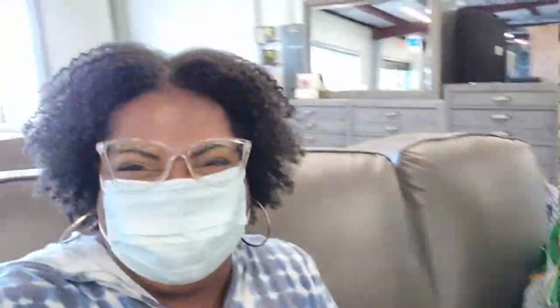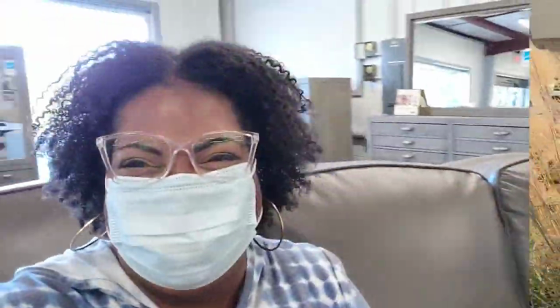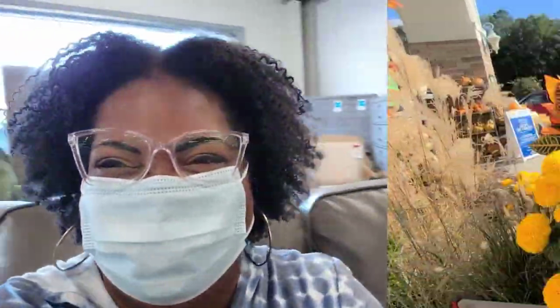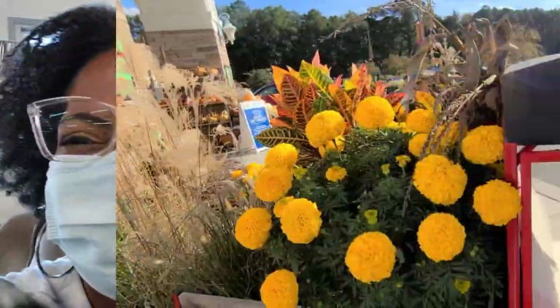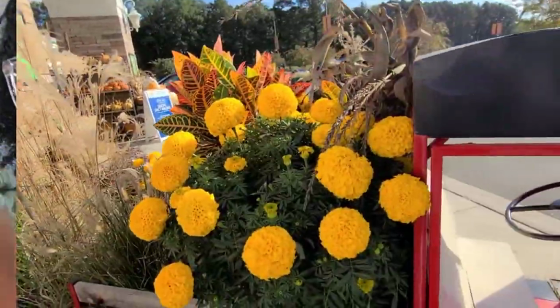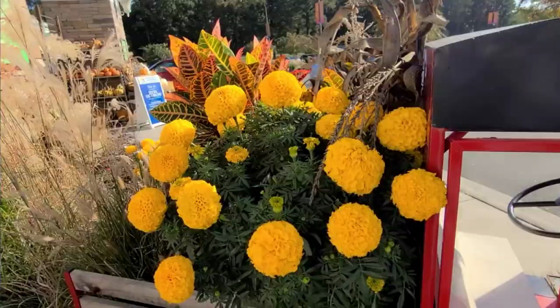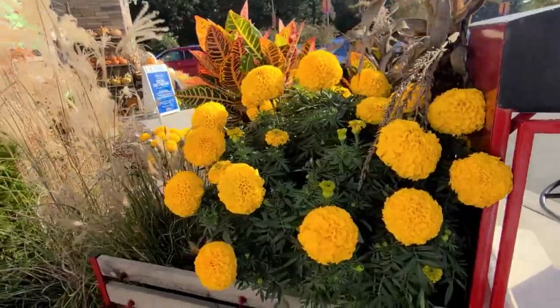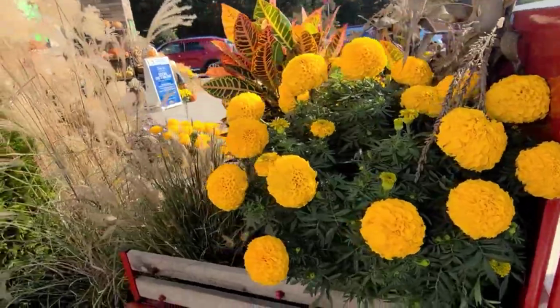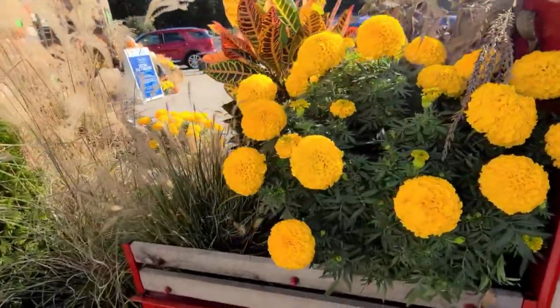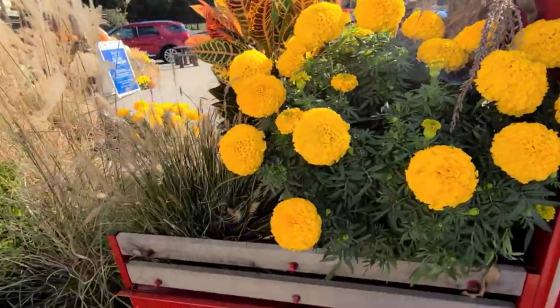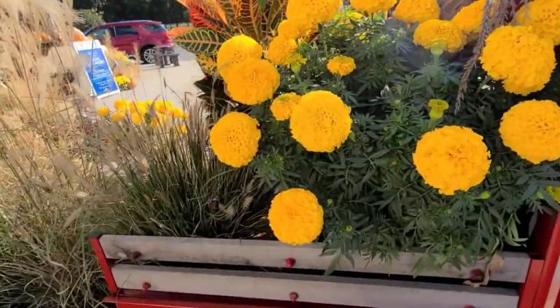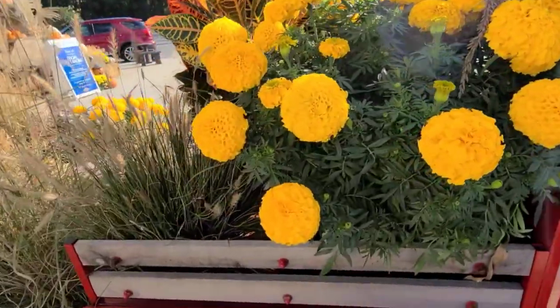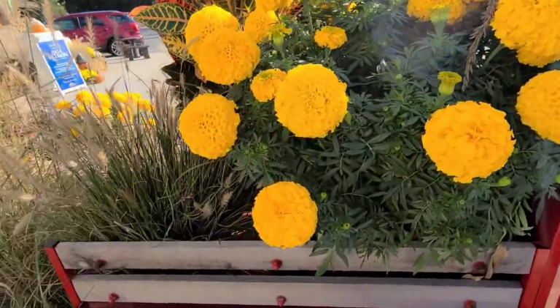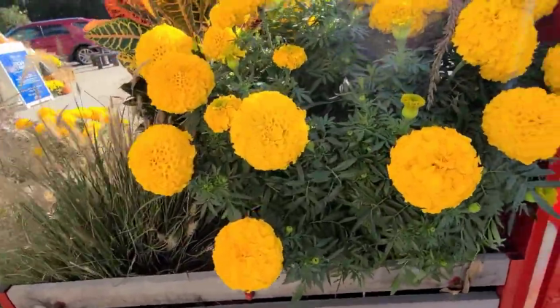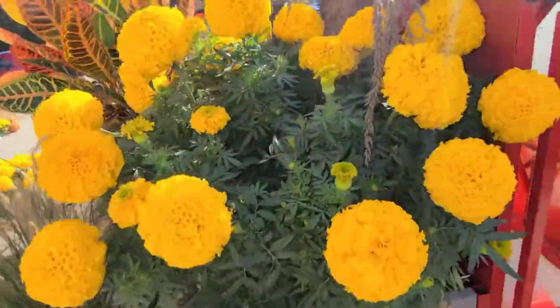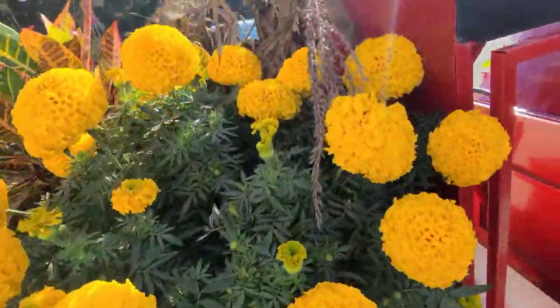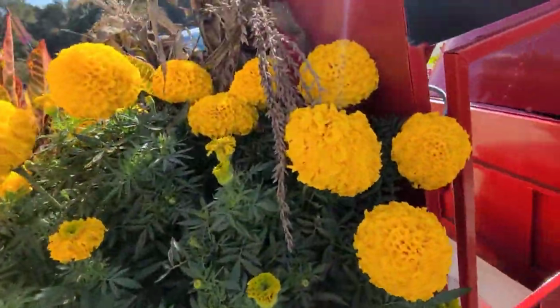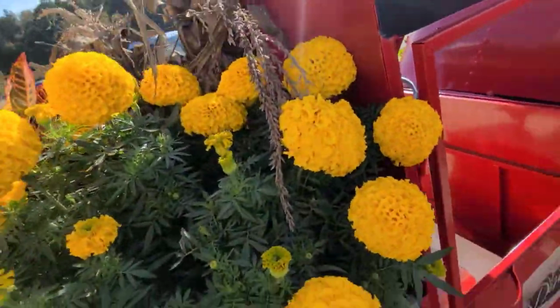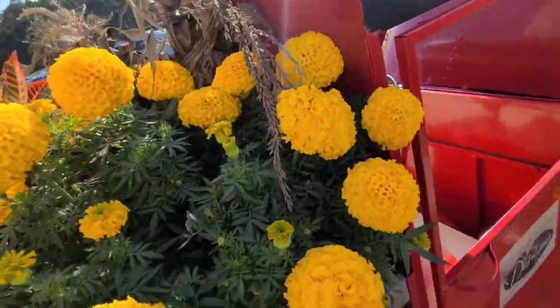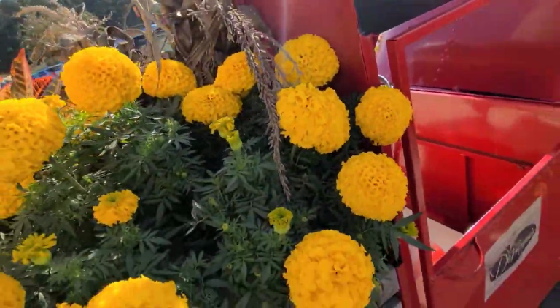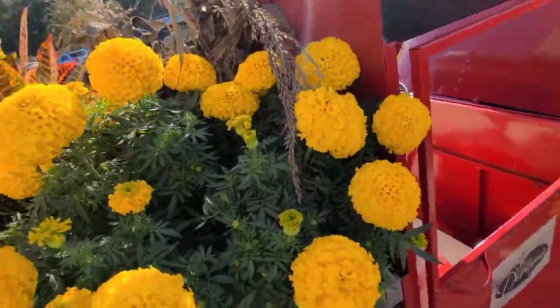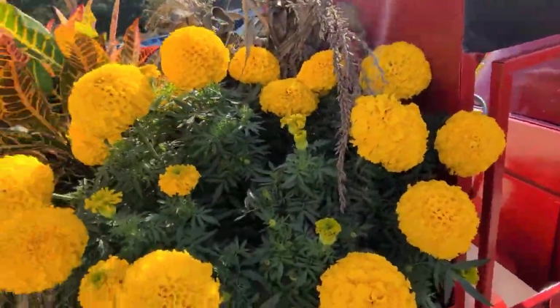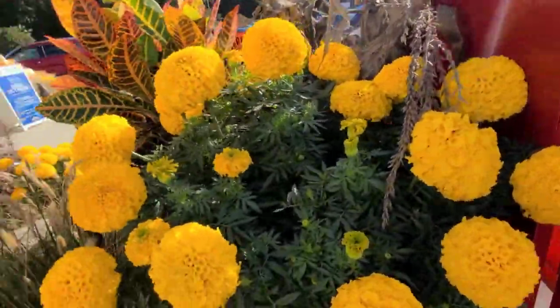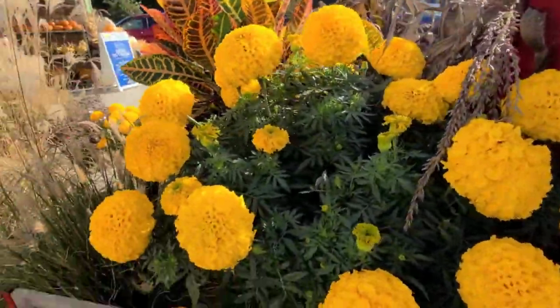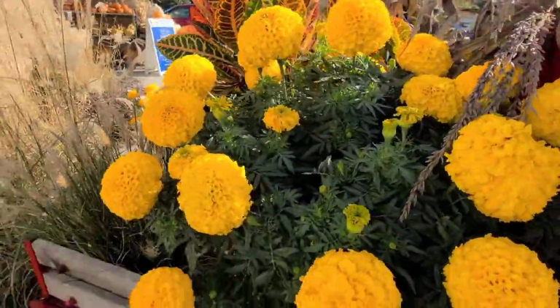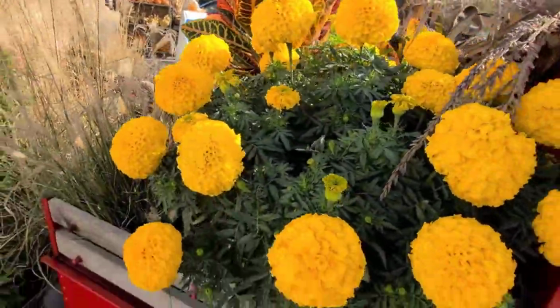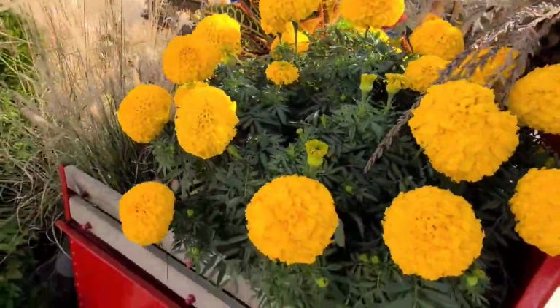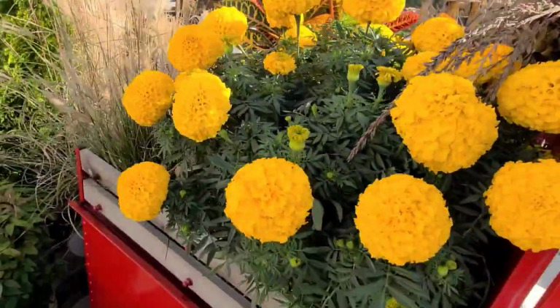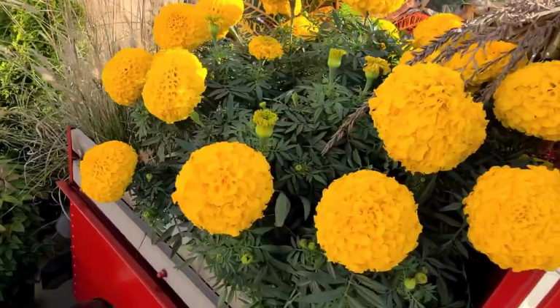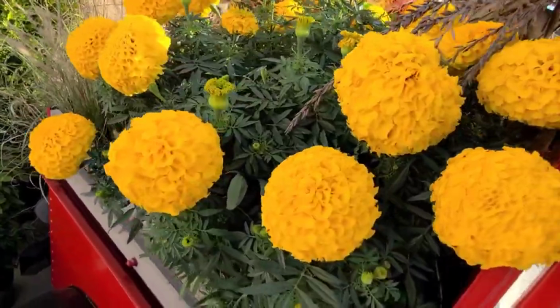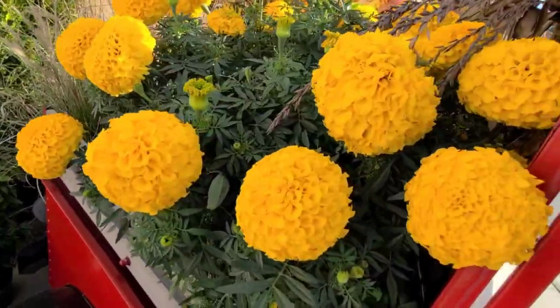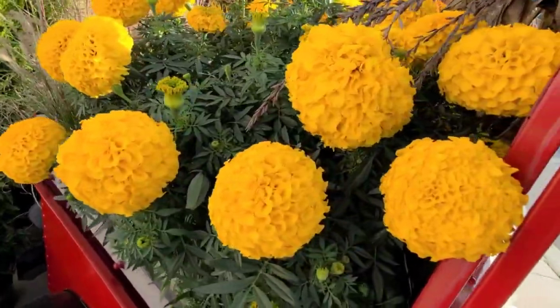We're at the store — look at that pretty flower! I'm gonna turn this way — that pretty yellow.